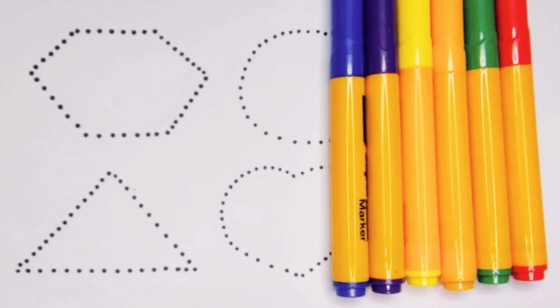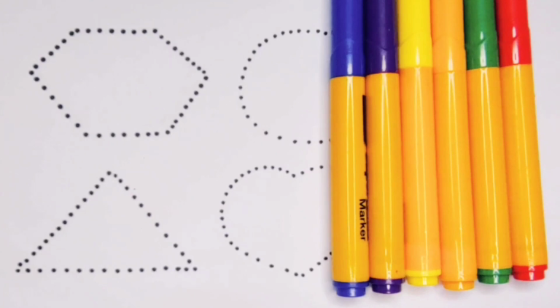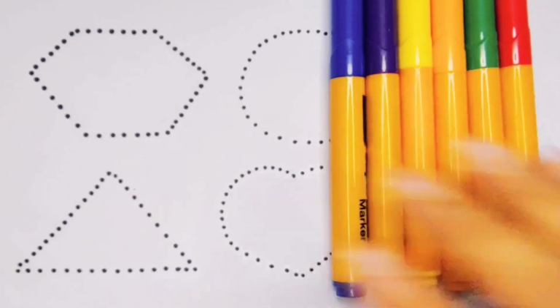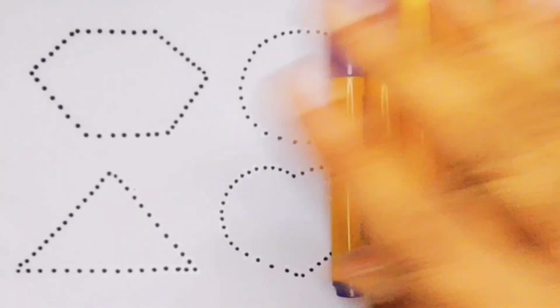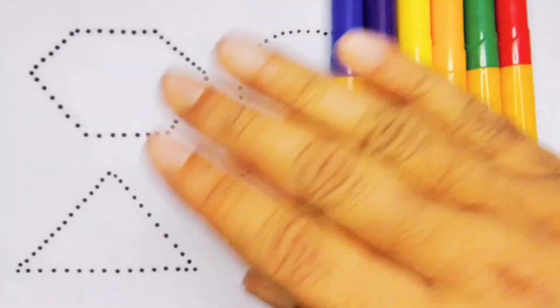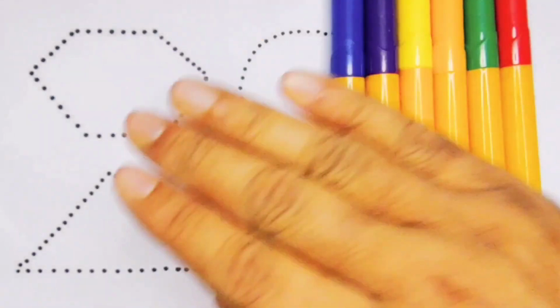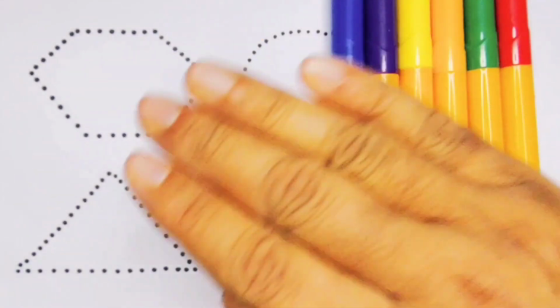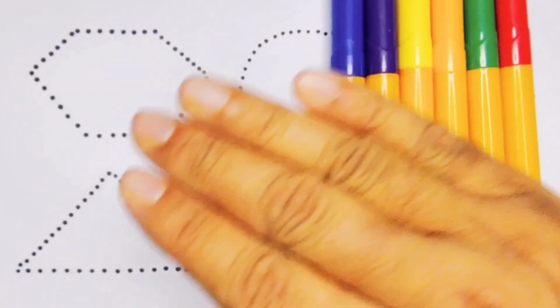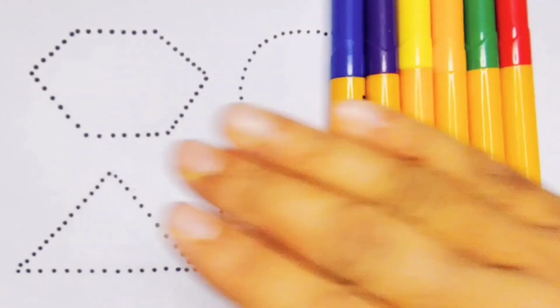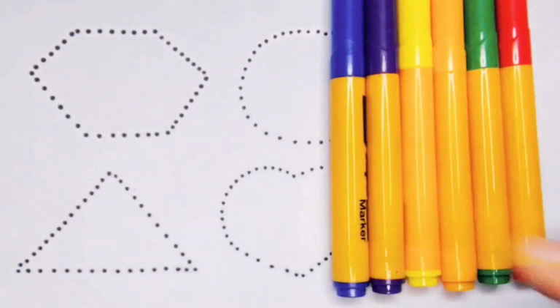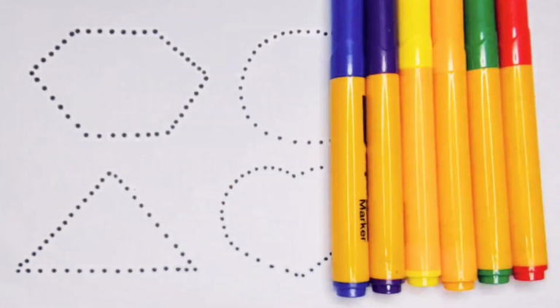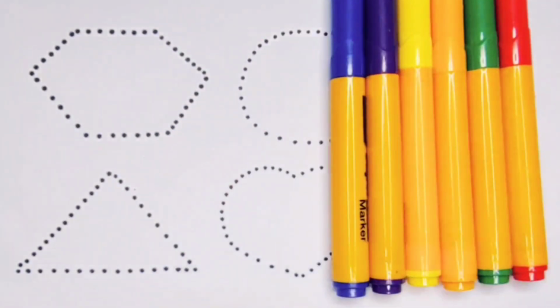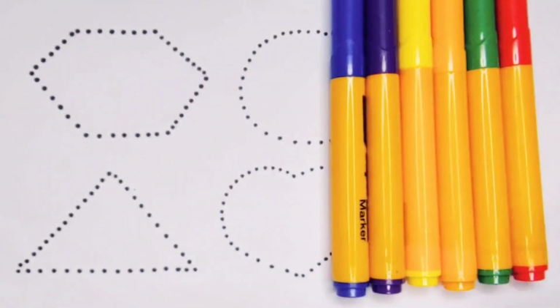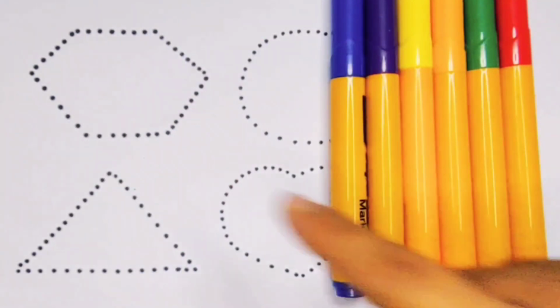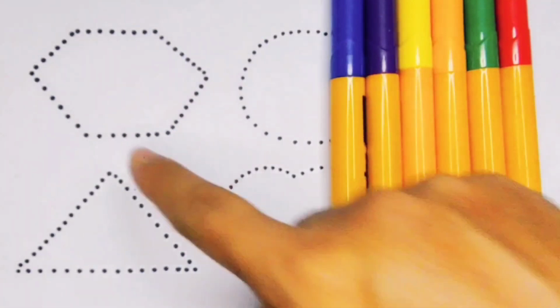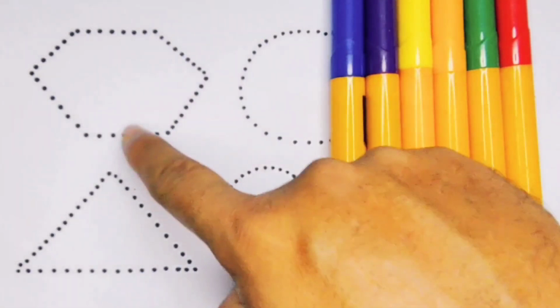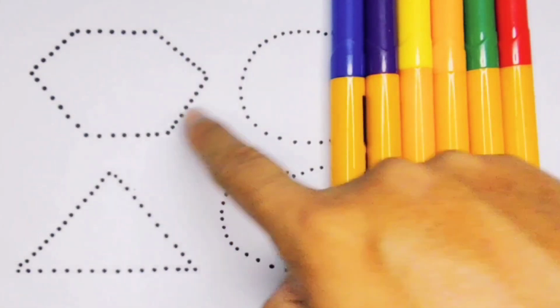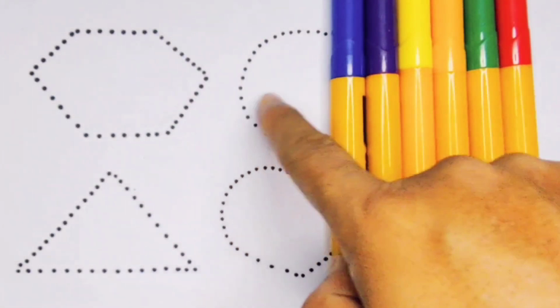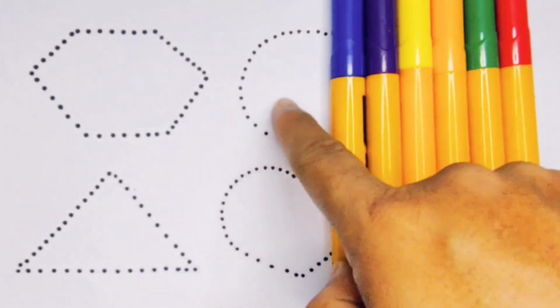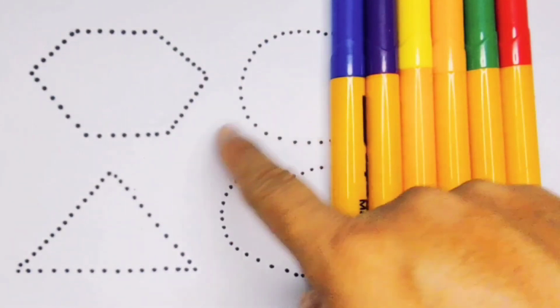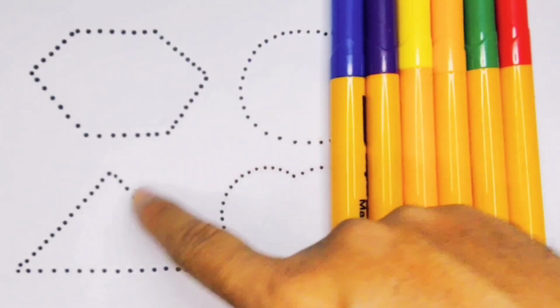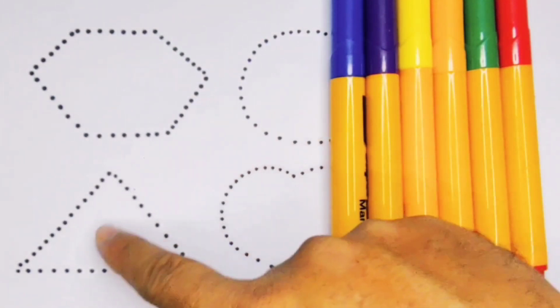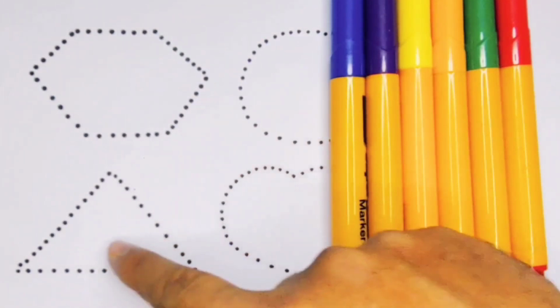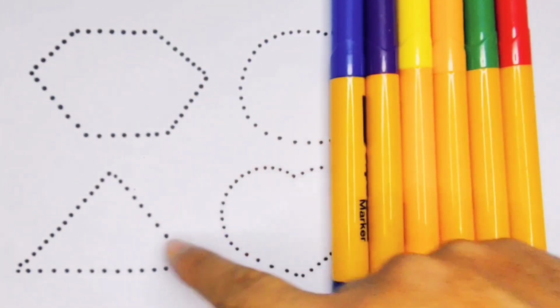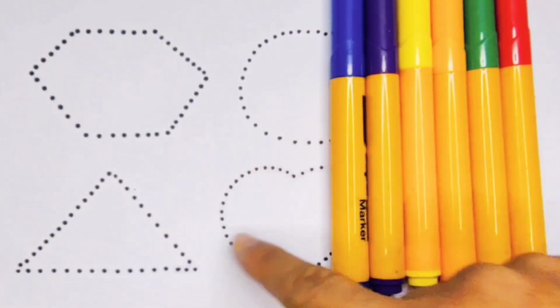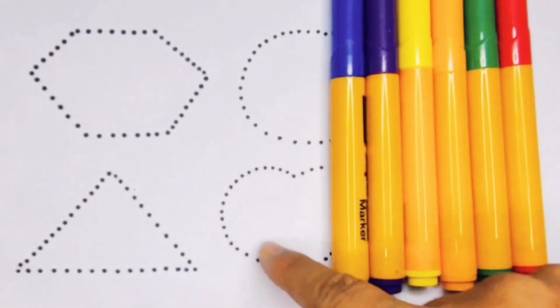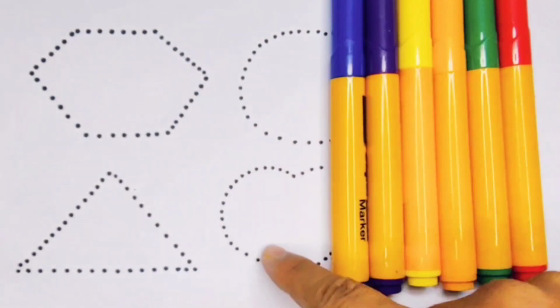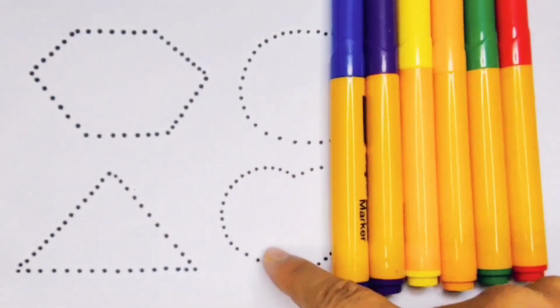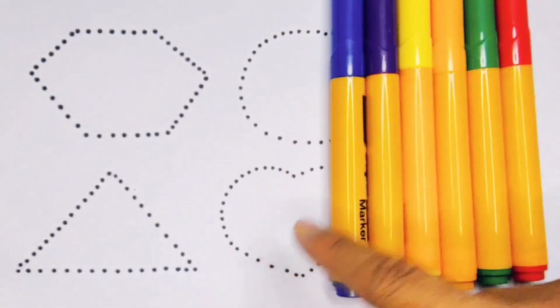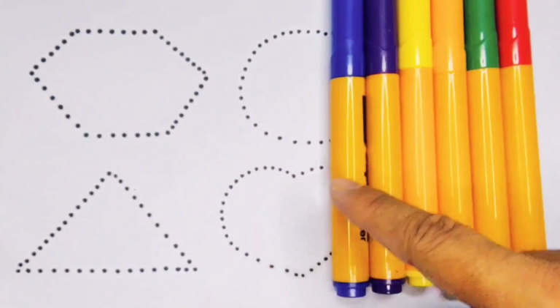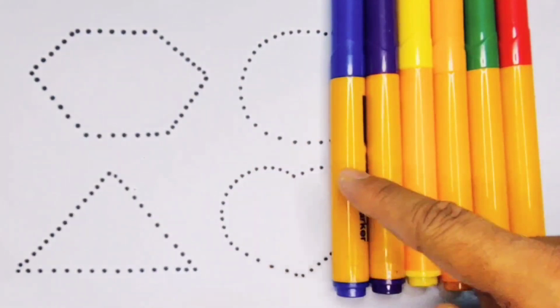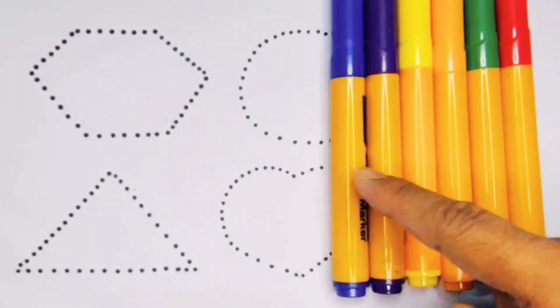Hello kids. Today we are going to learn the 2D shapes.